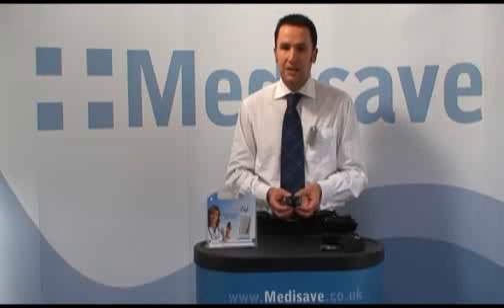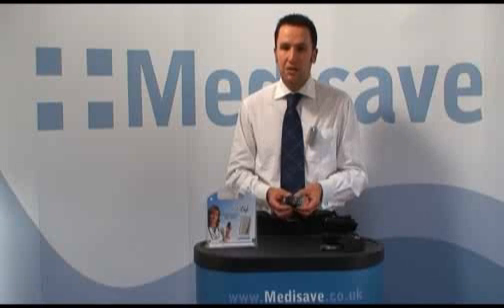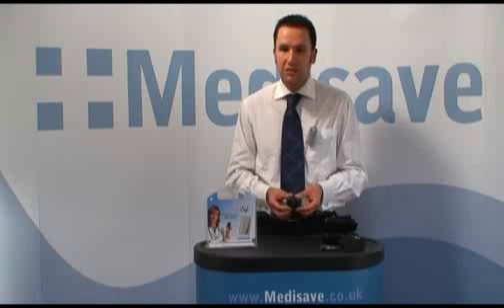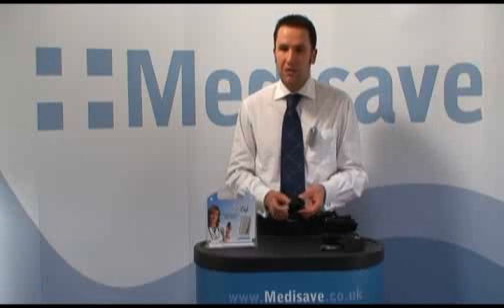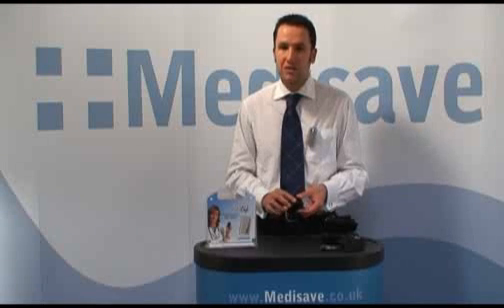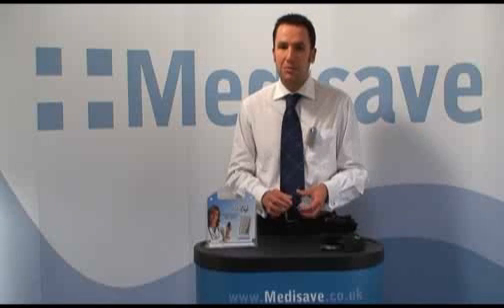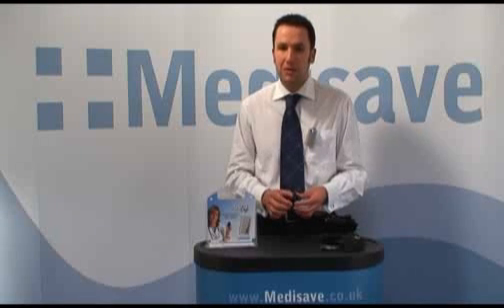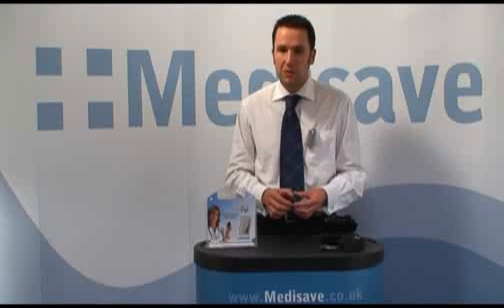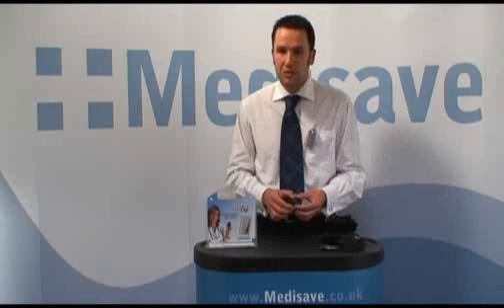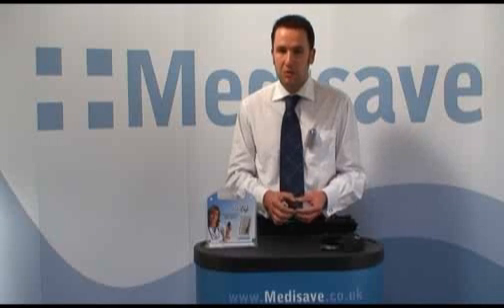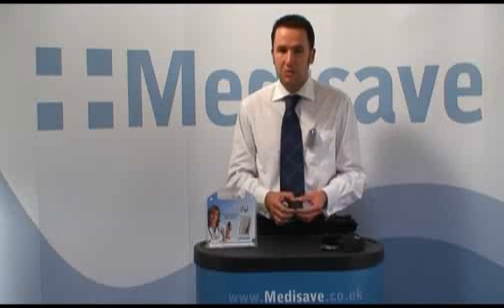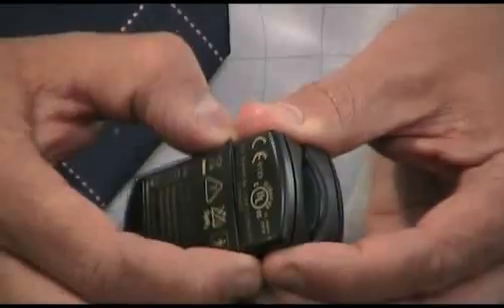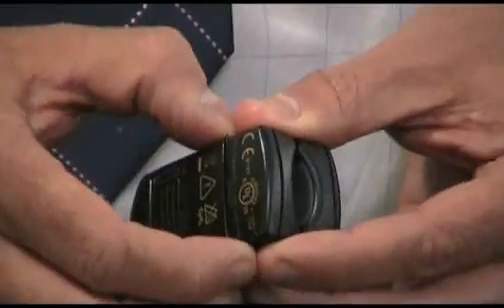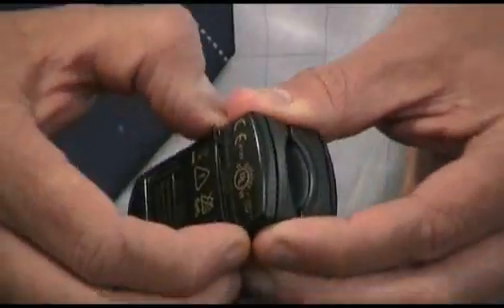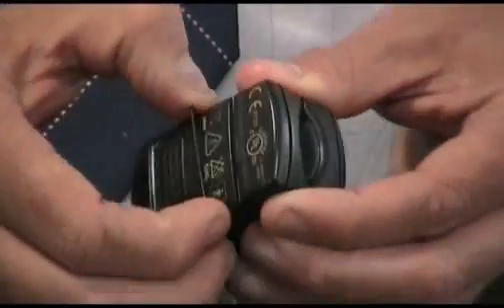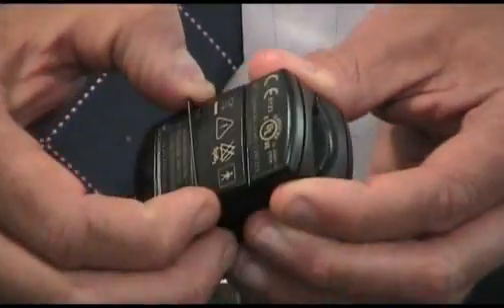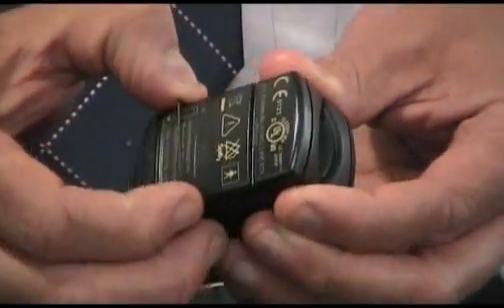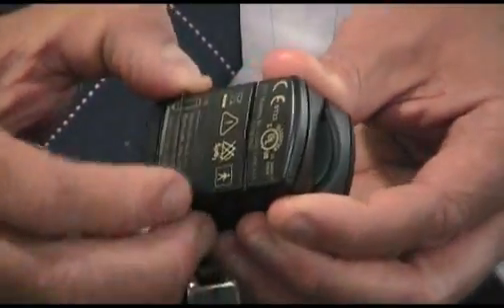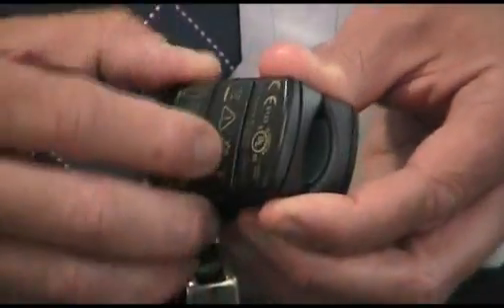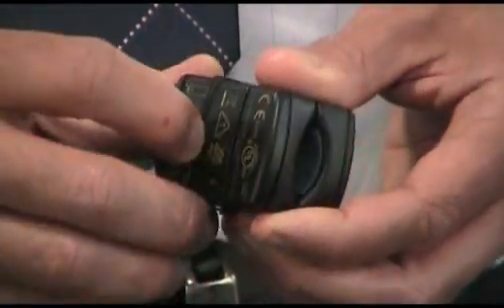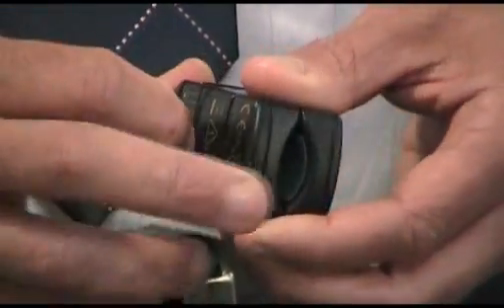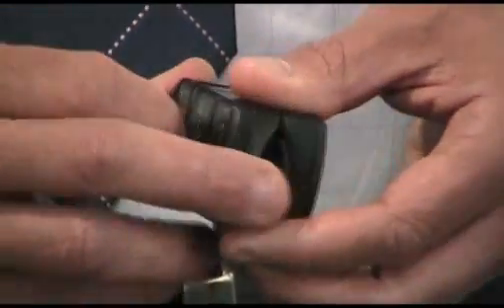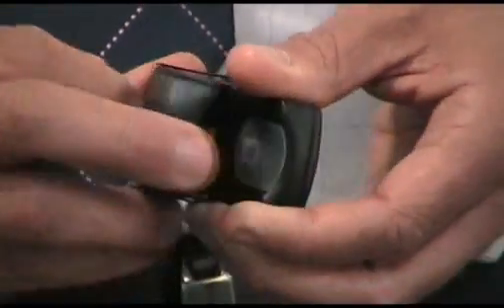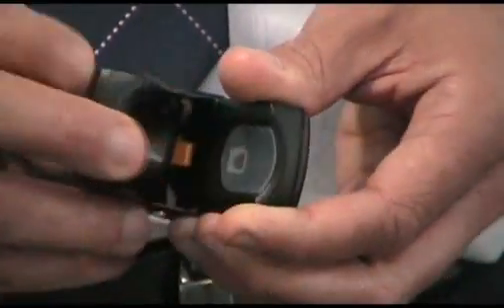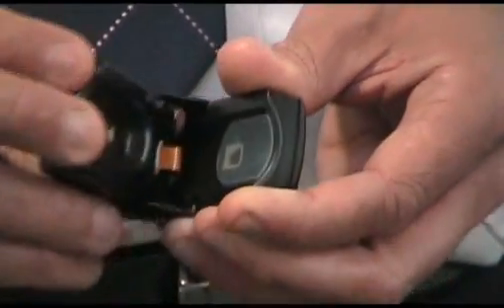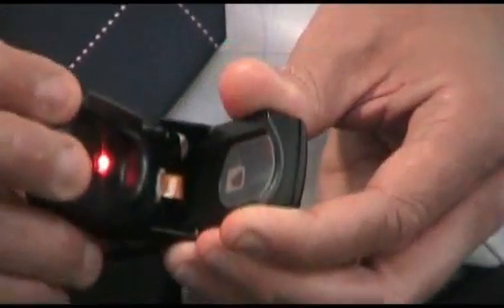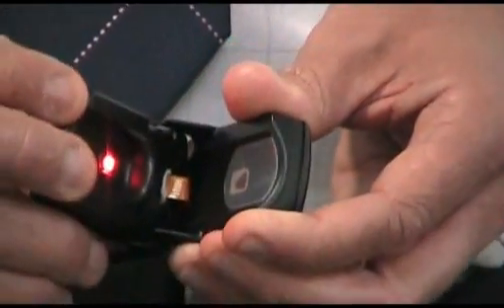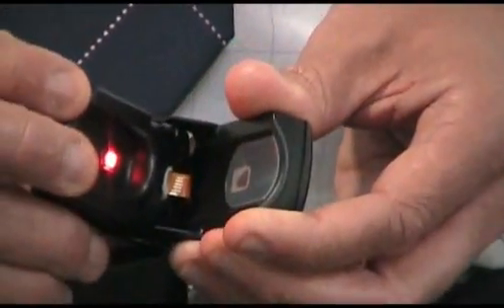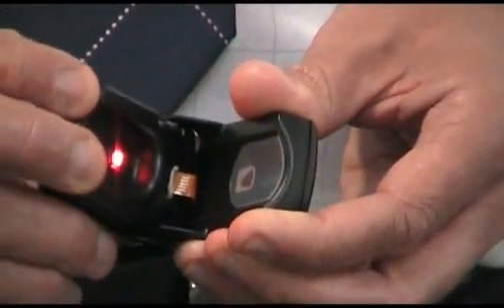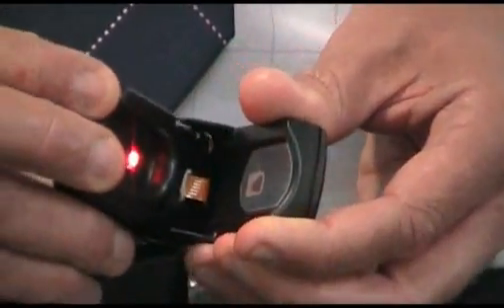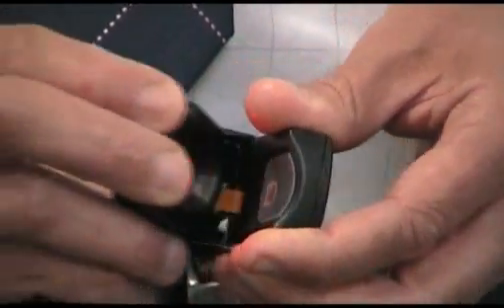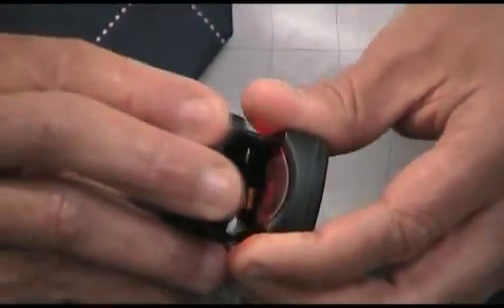To clean the unit is very simple. An alcohol swab or soap solution can be used. You just pull back the spring here and it will open up.